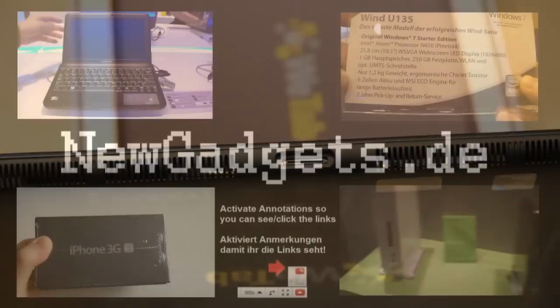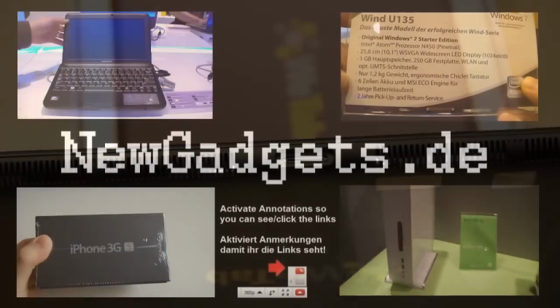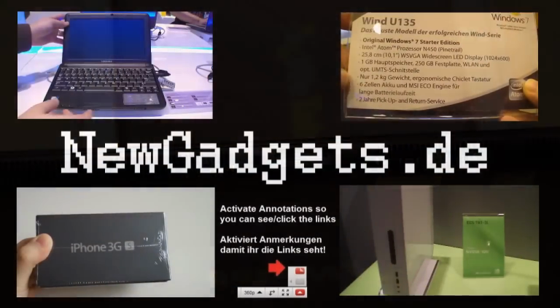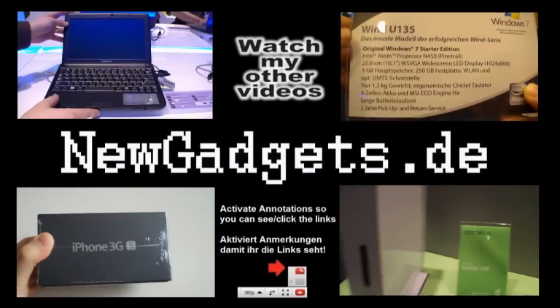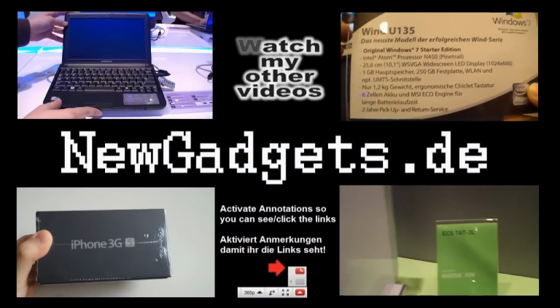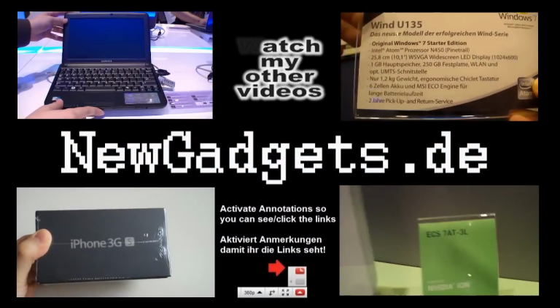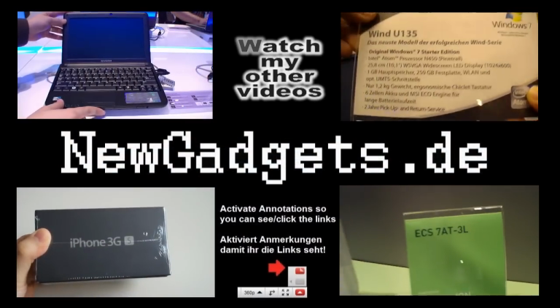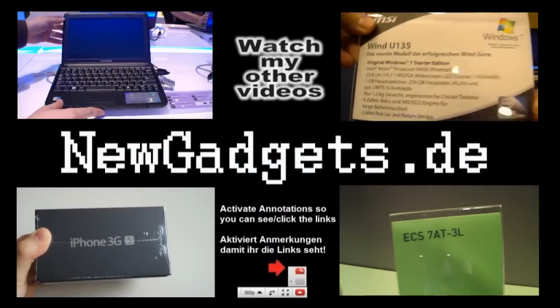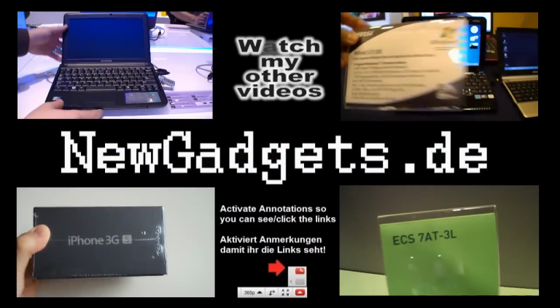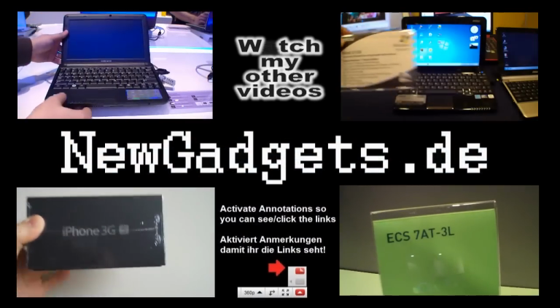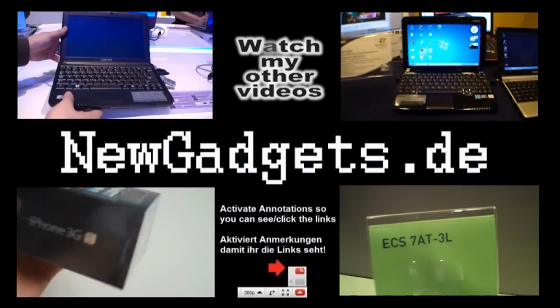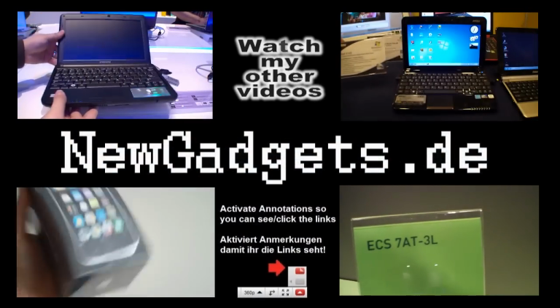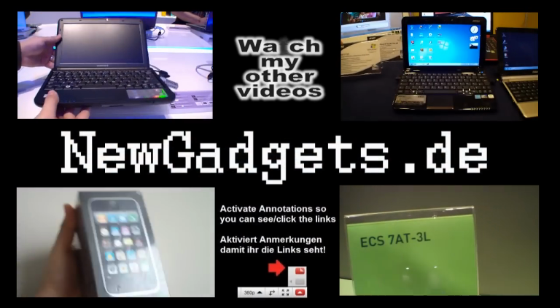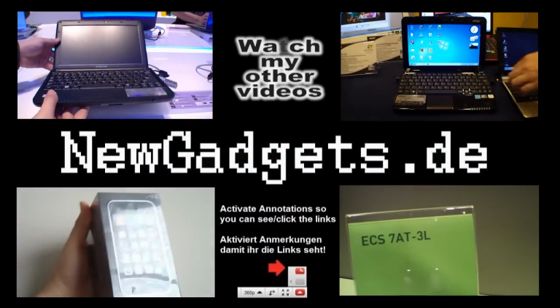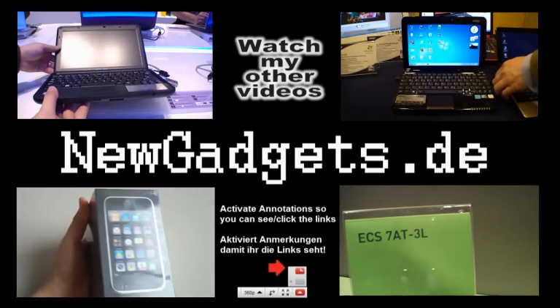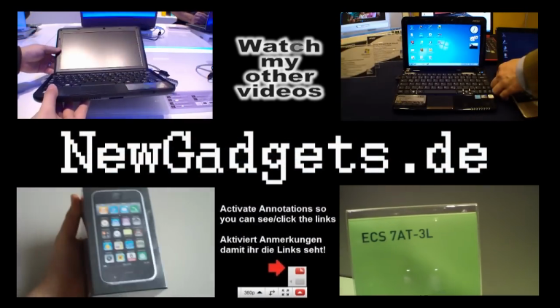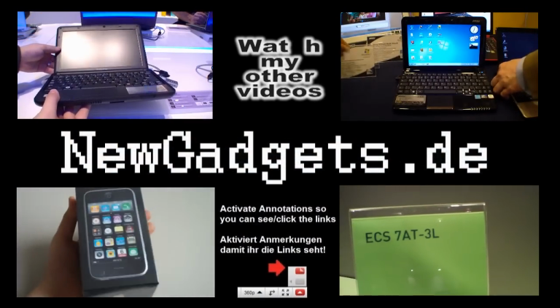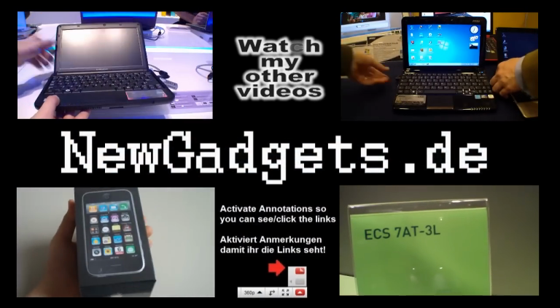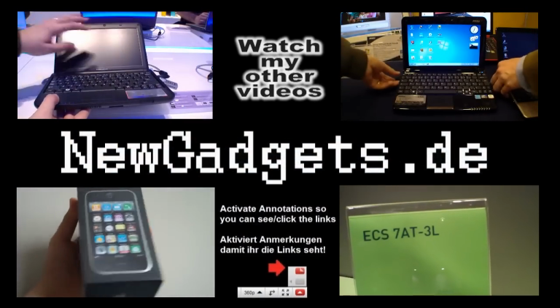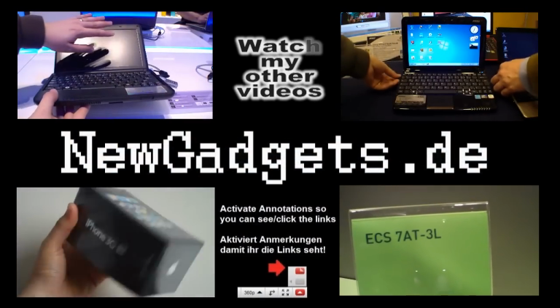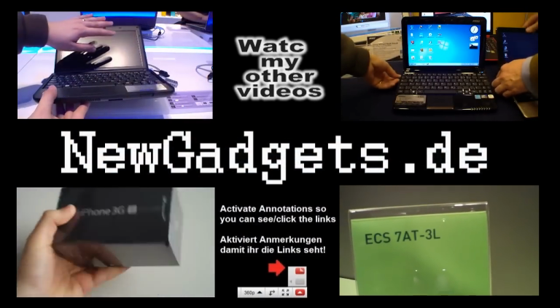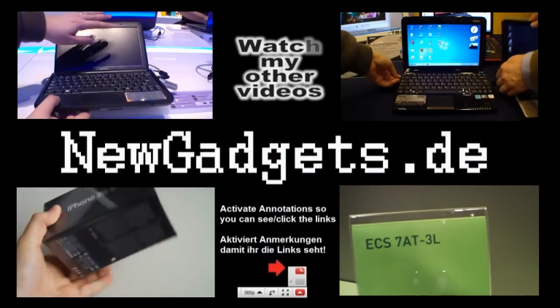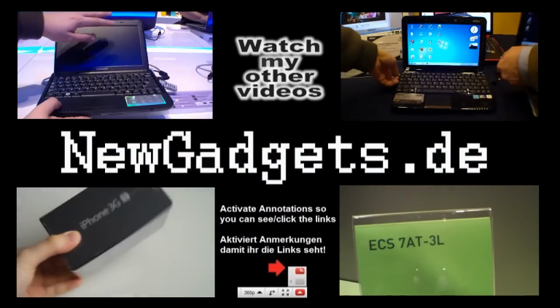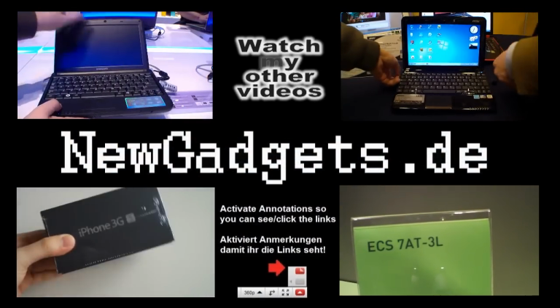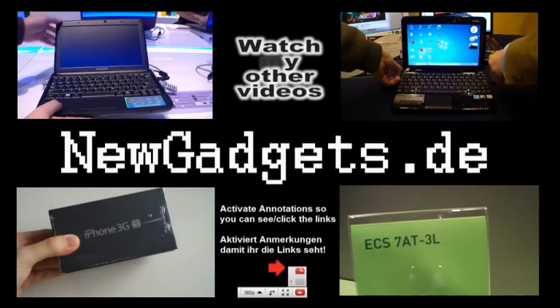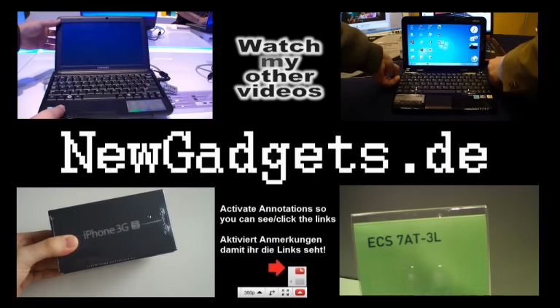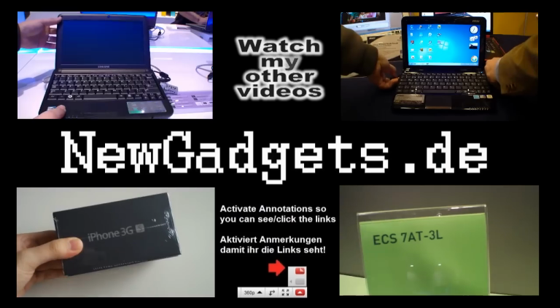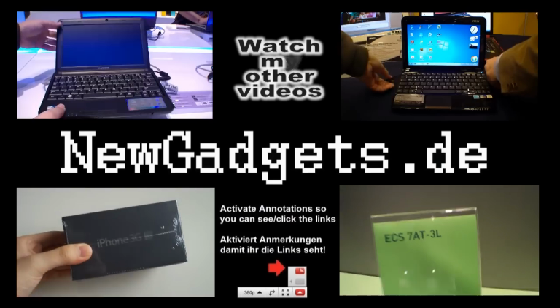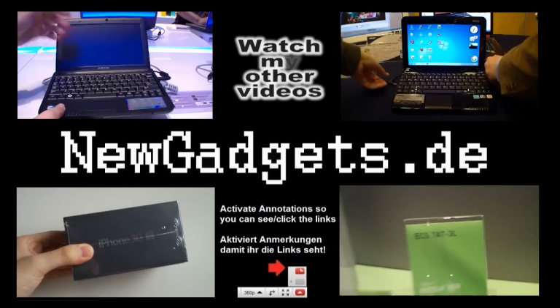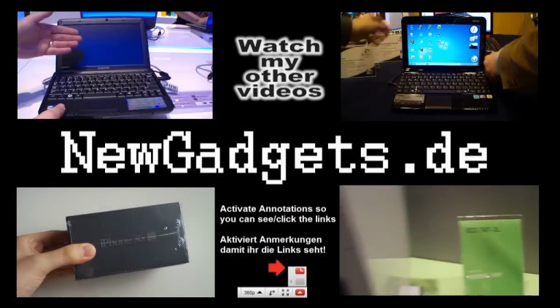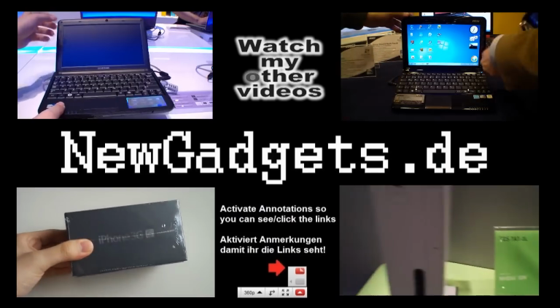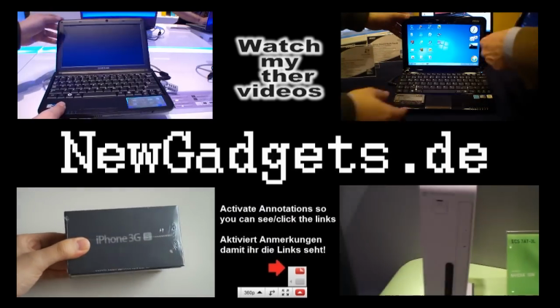So this was my hands-on of the VTAP. Subscribe to my channel to watch my other videos.